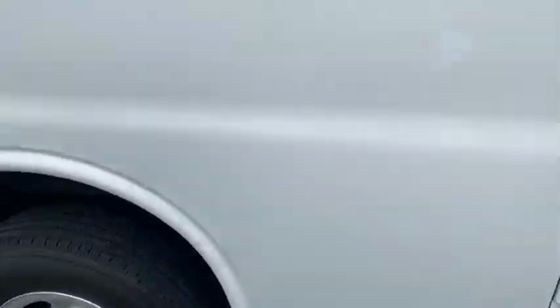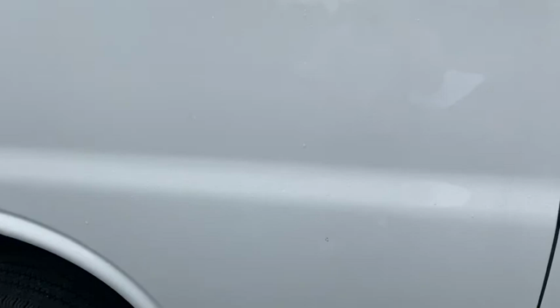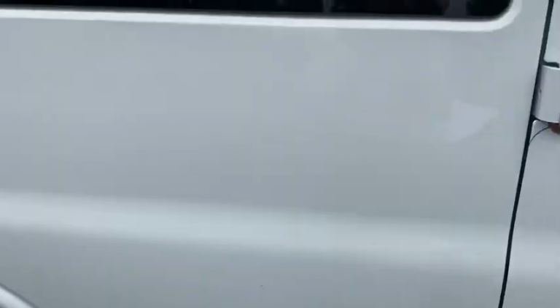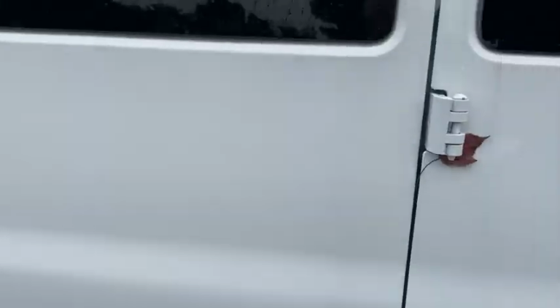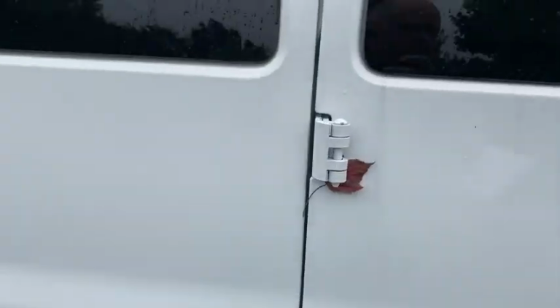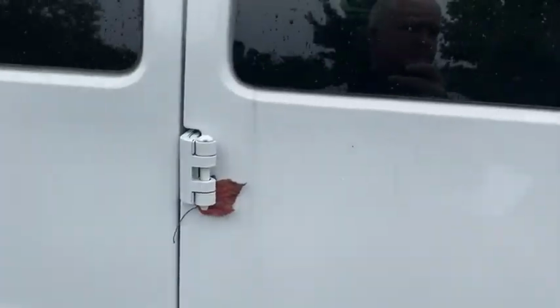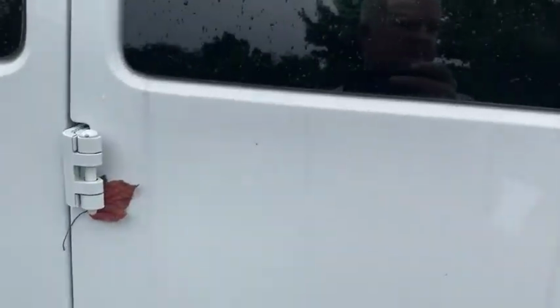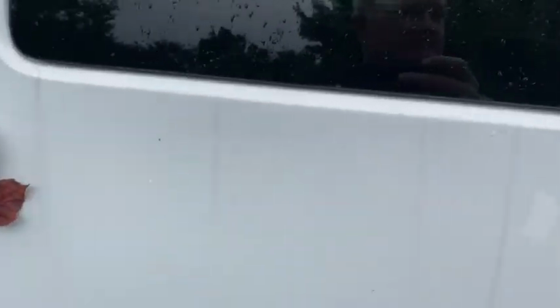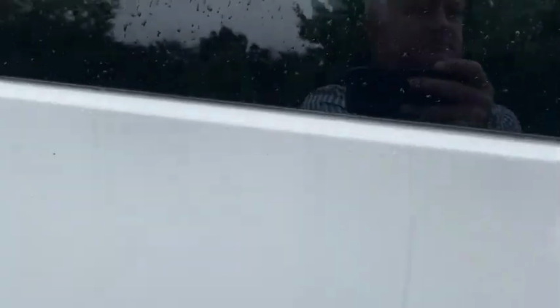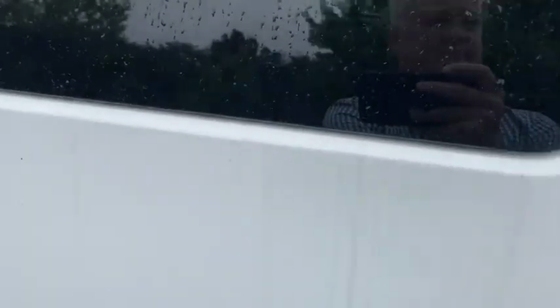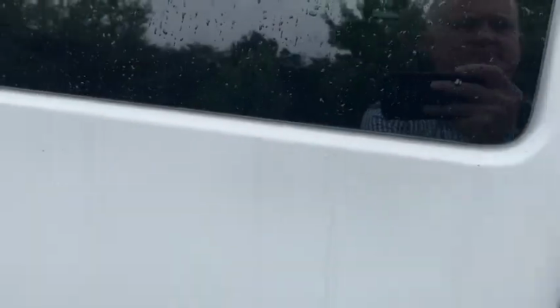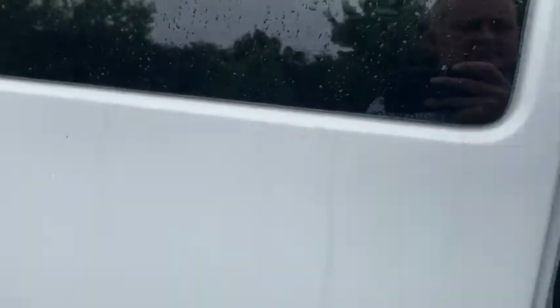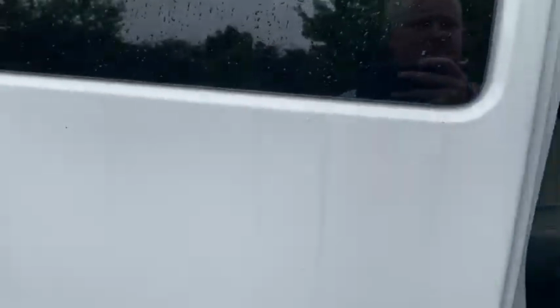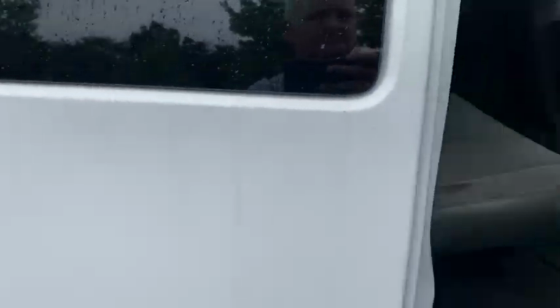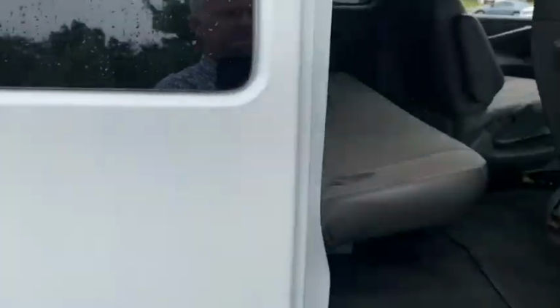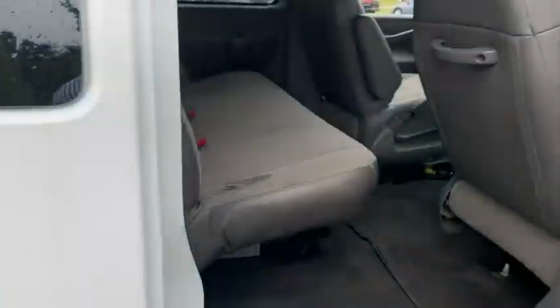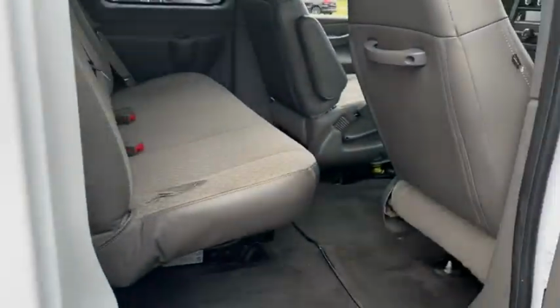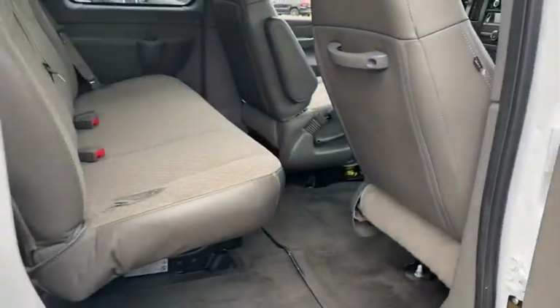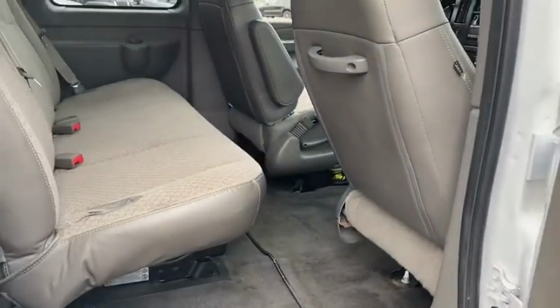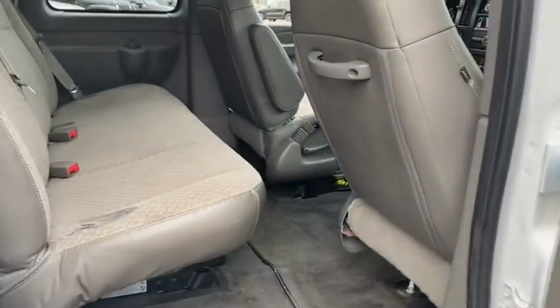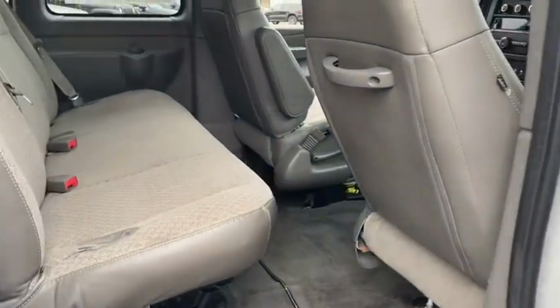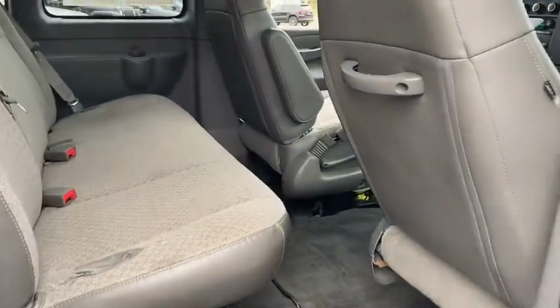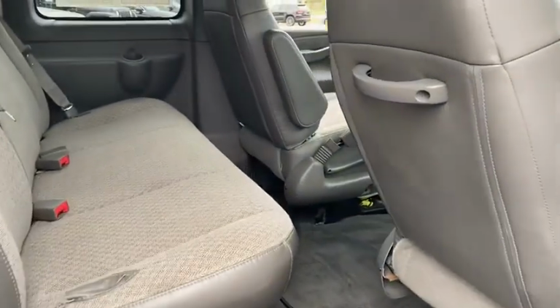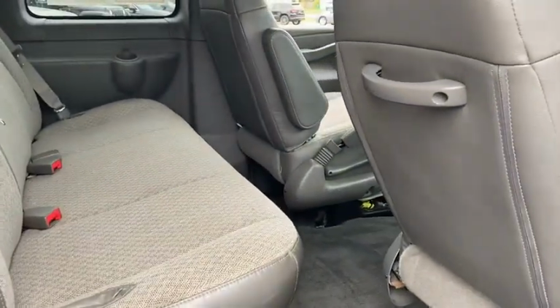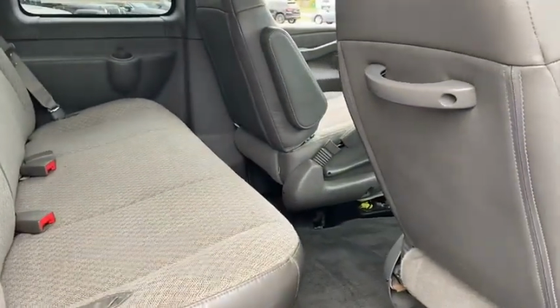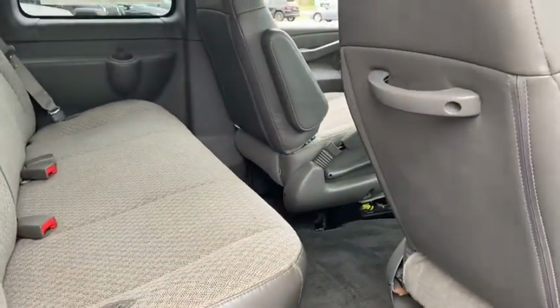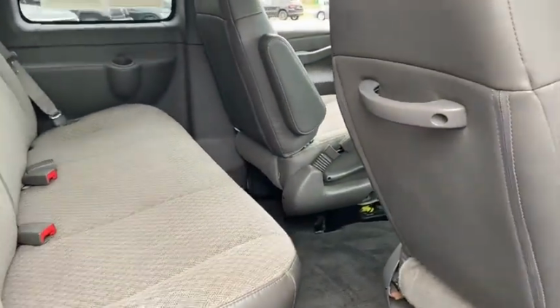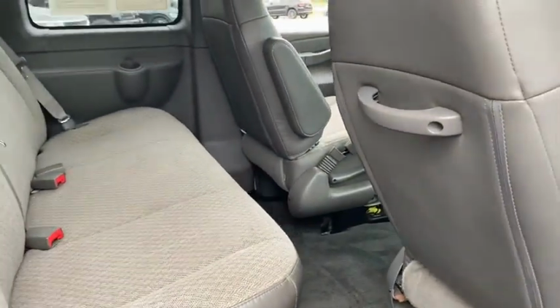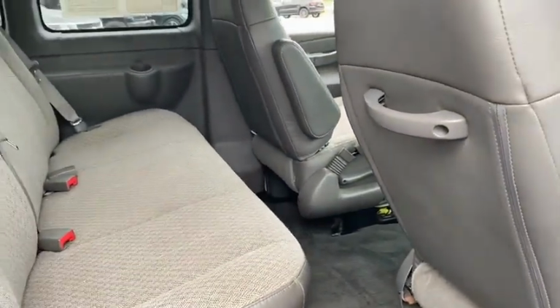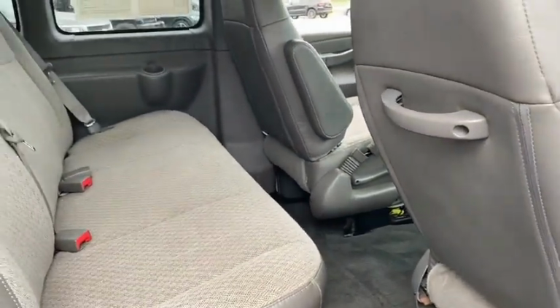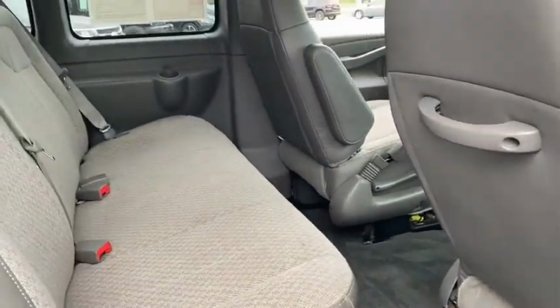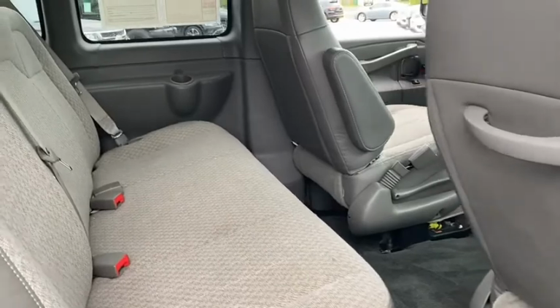Take a closer look at this vehicle. Its design and features represent an outstanding value.